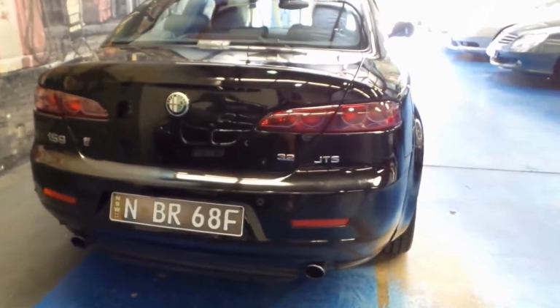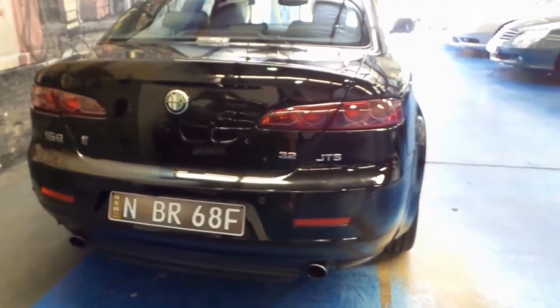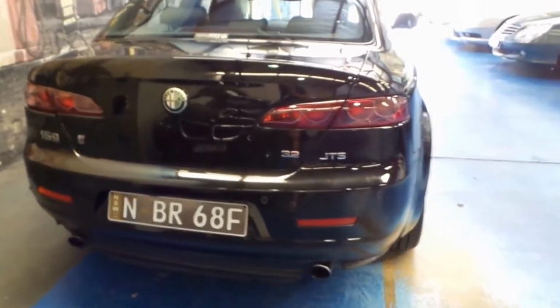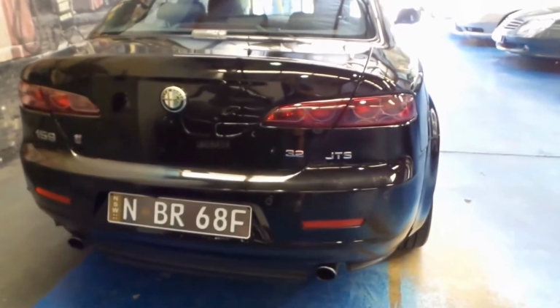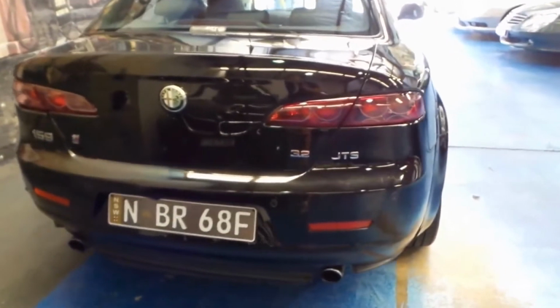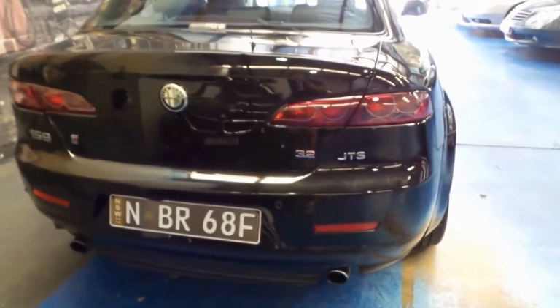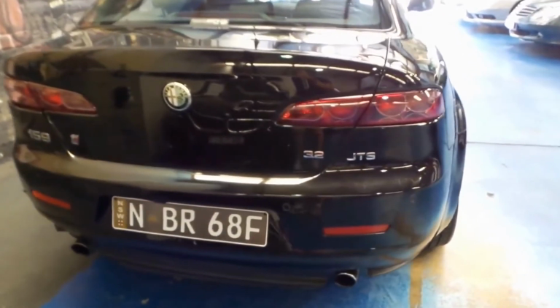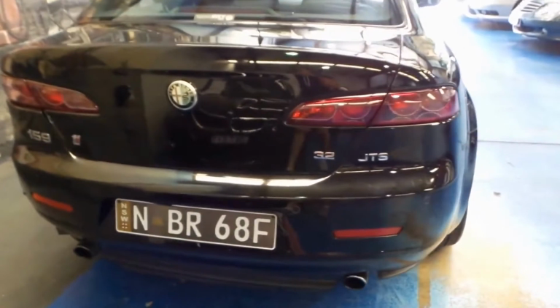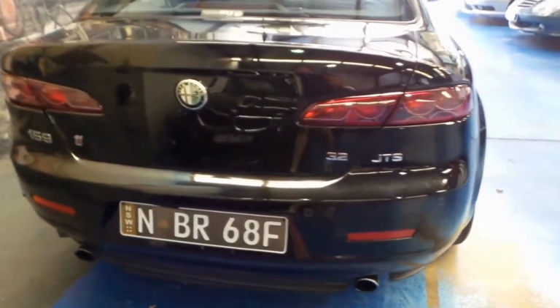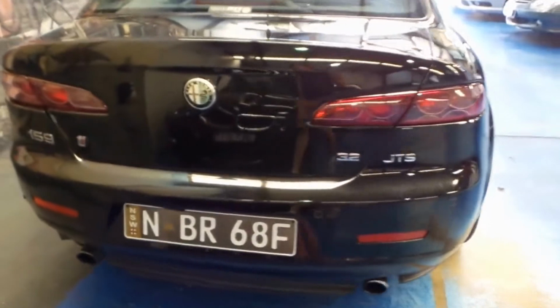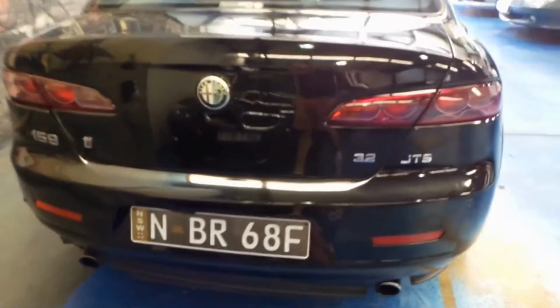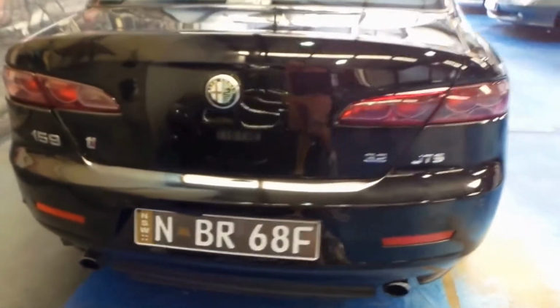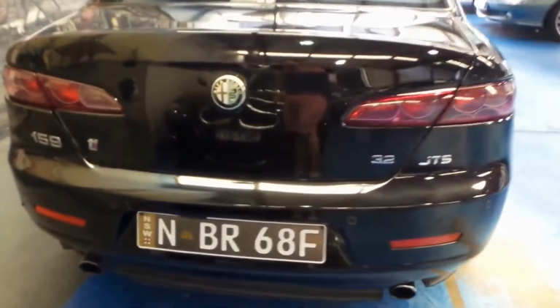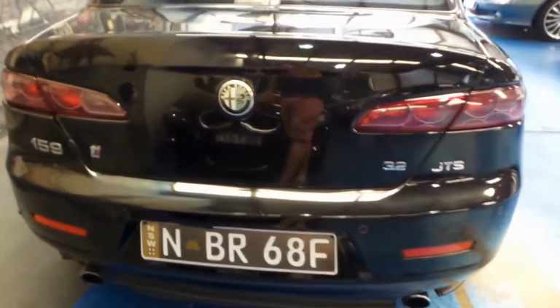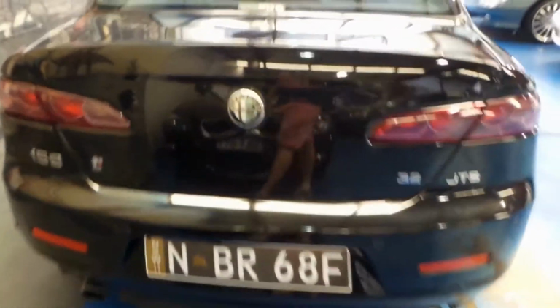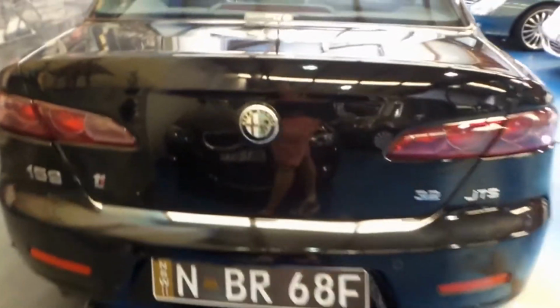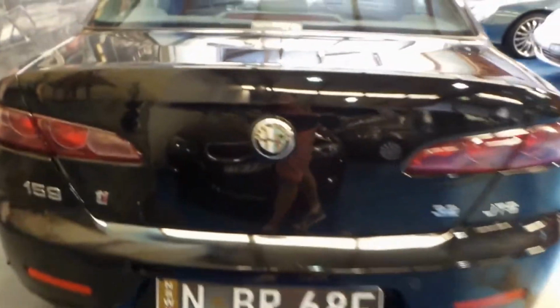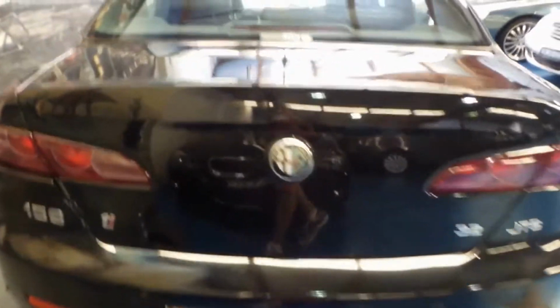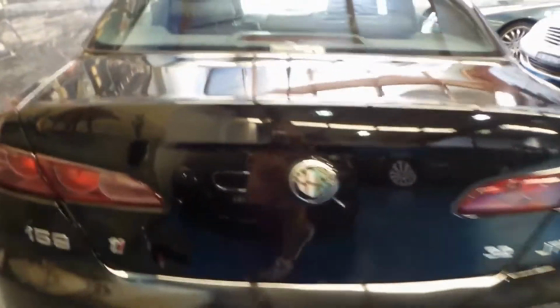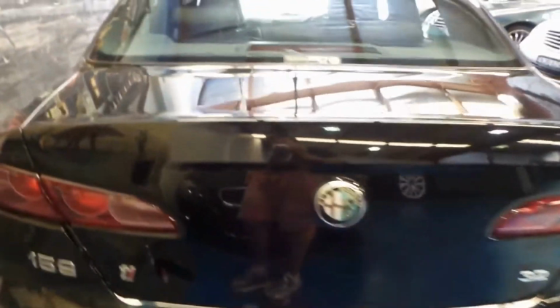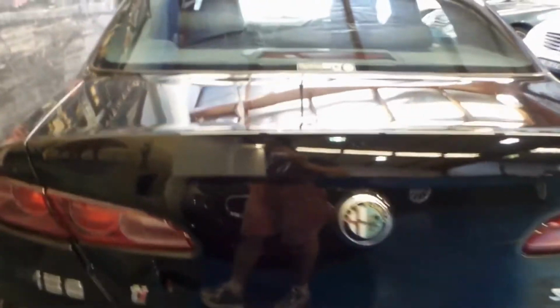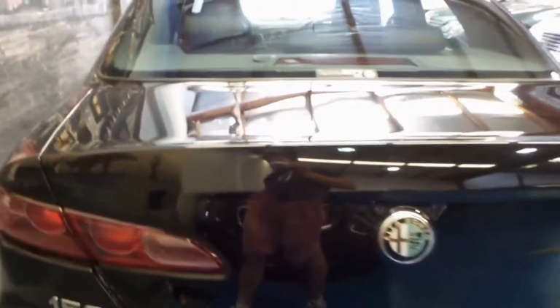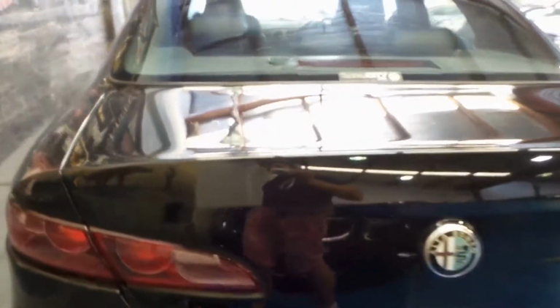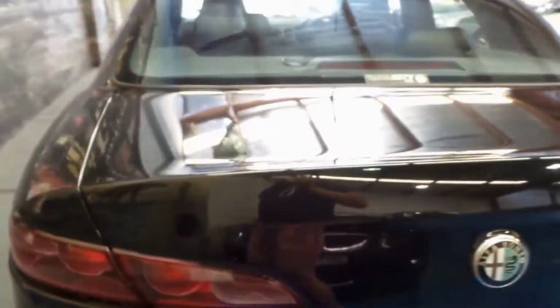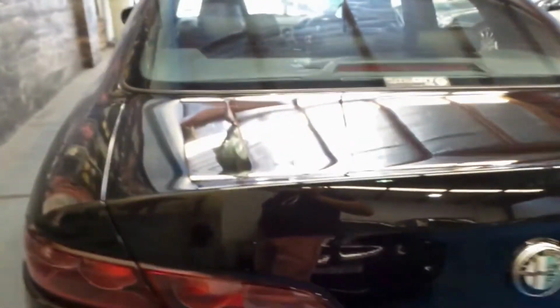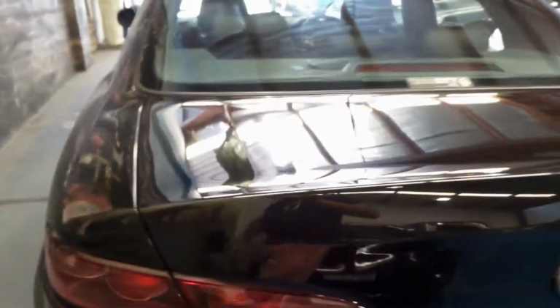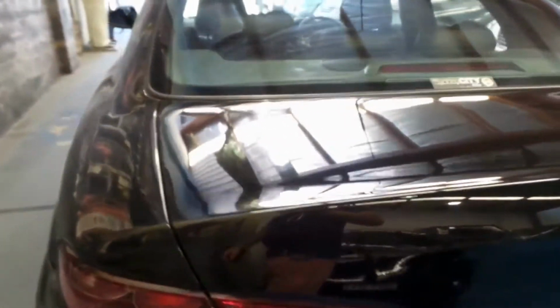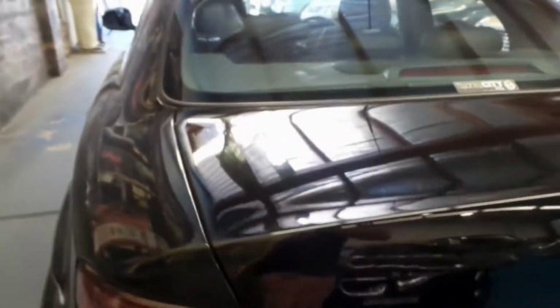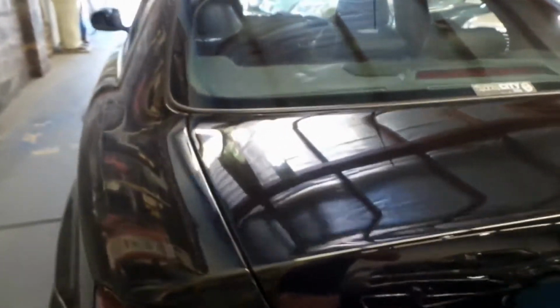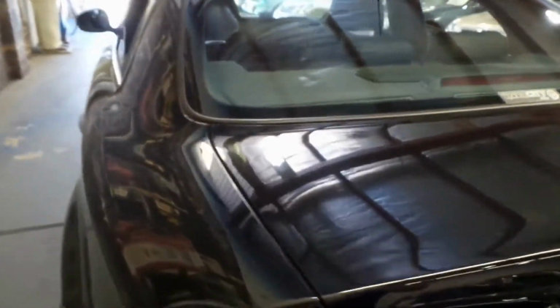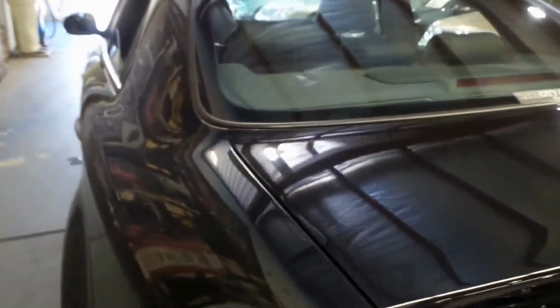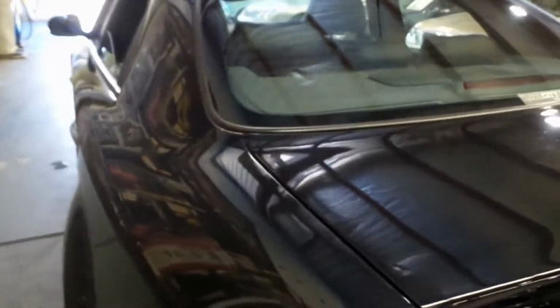It's got parking sensors, a good service history, and two remote keys.